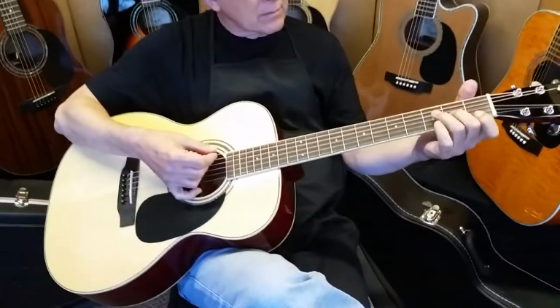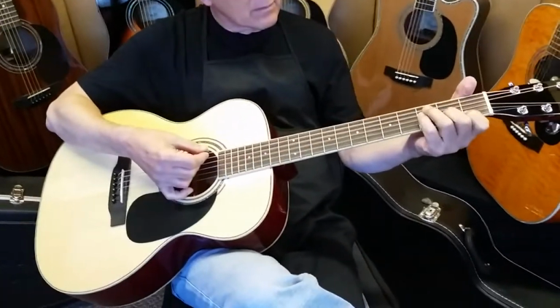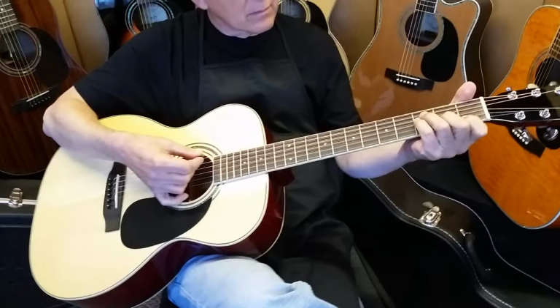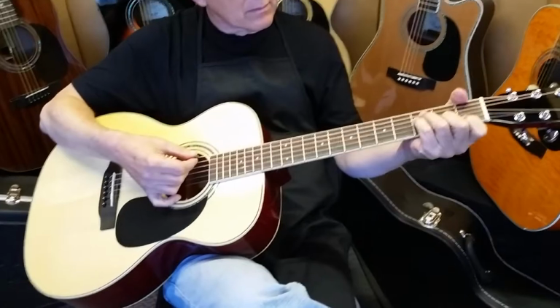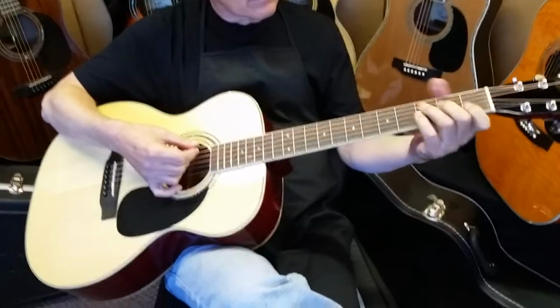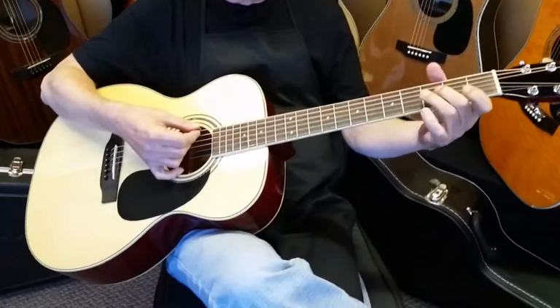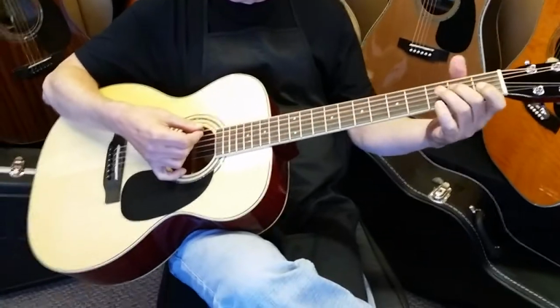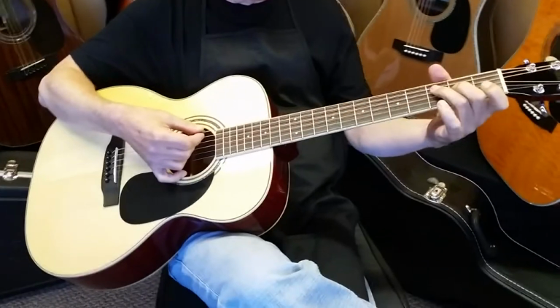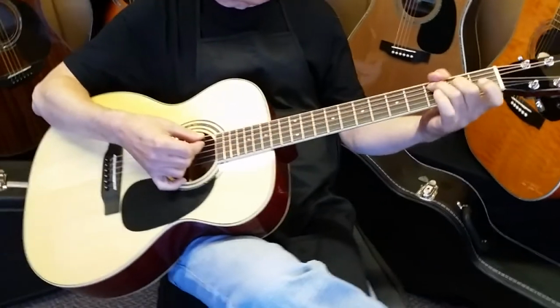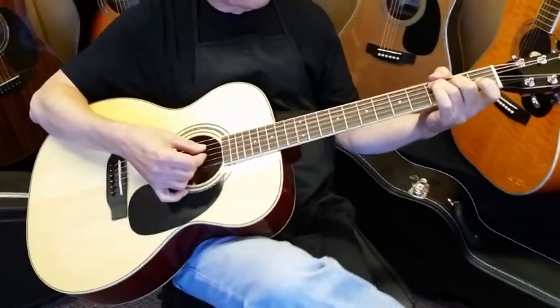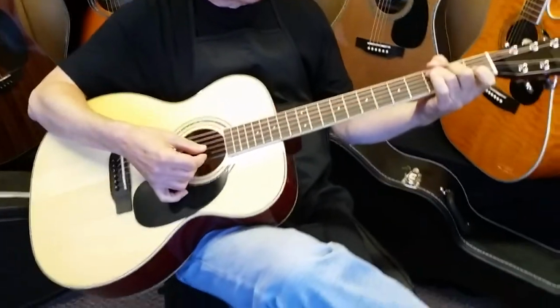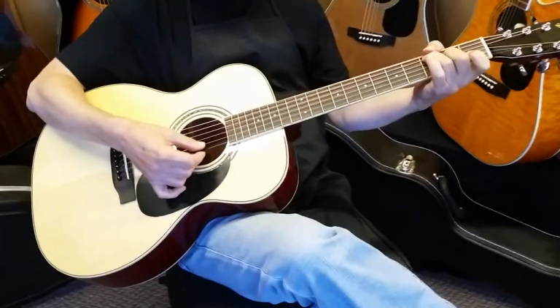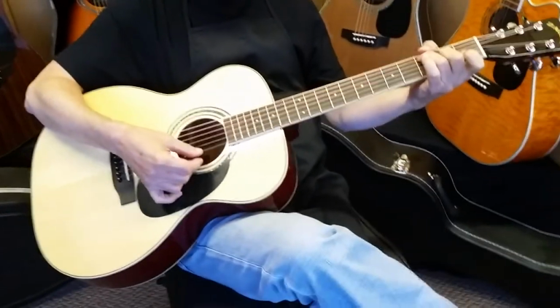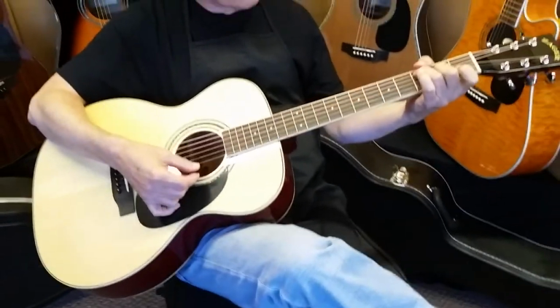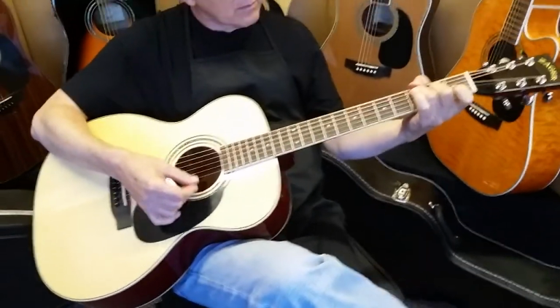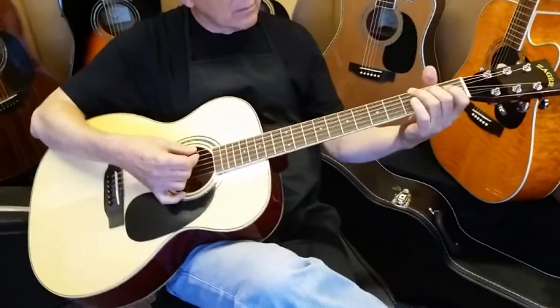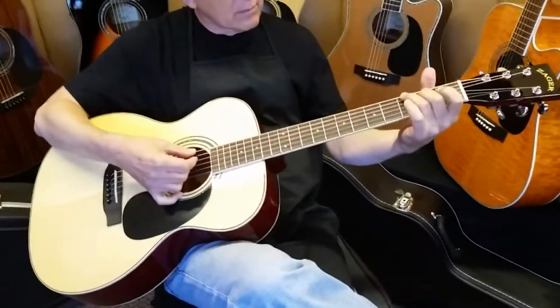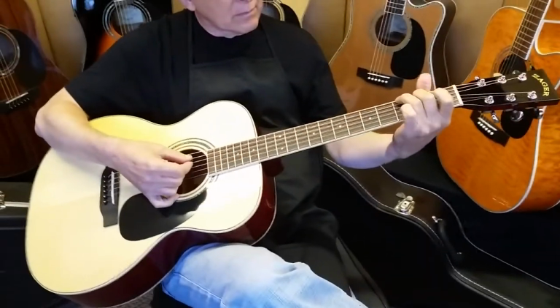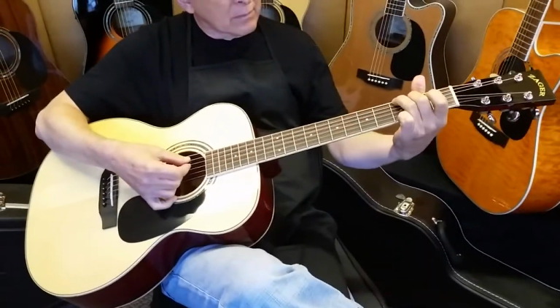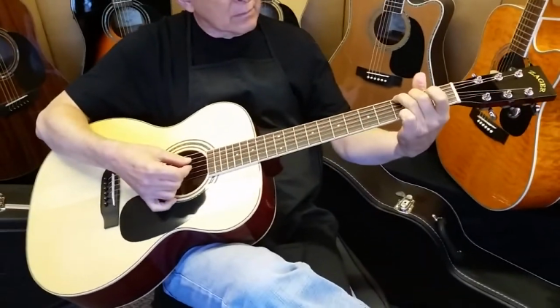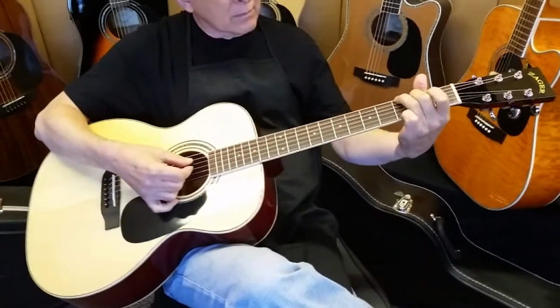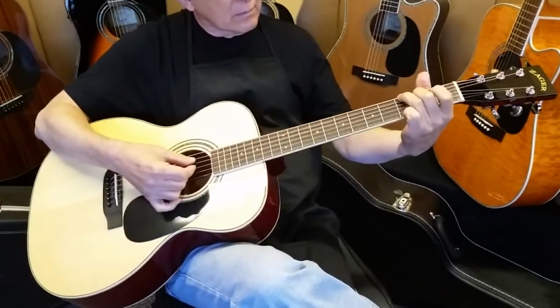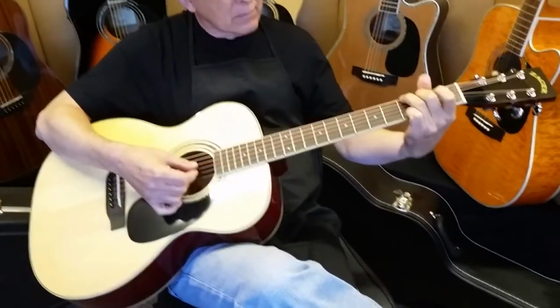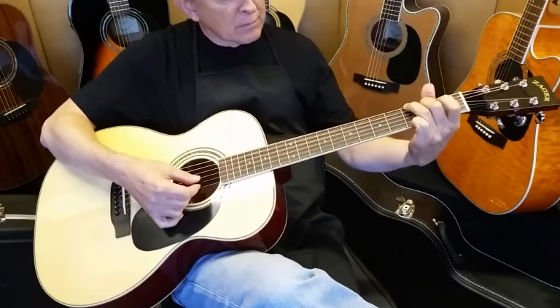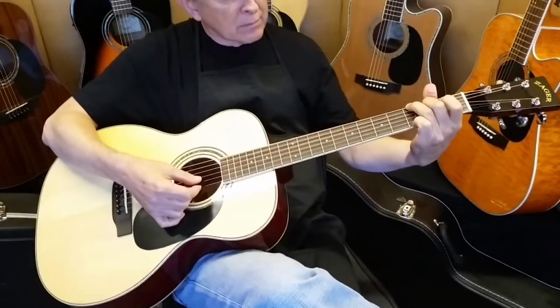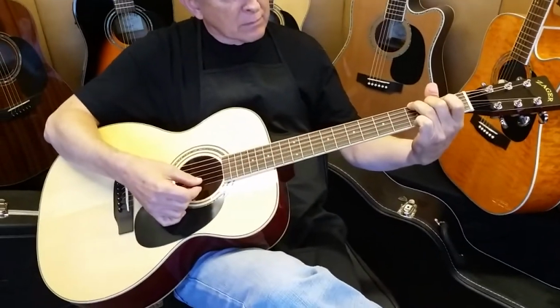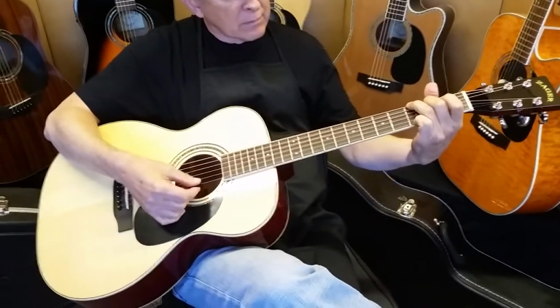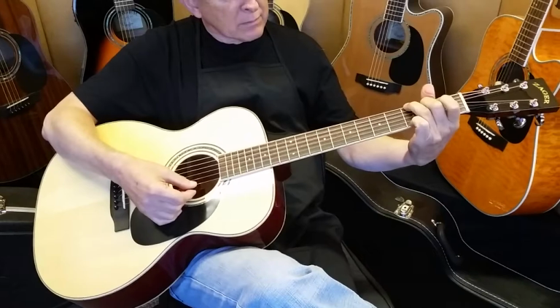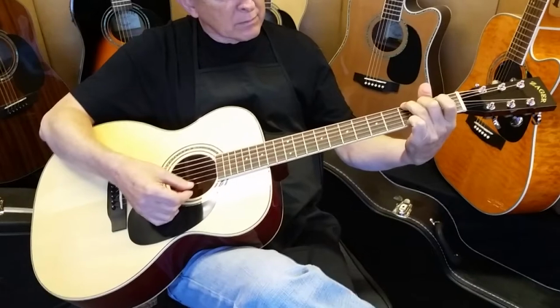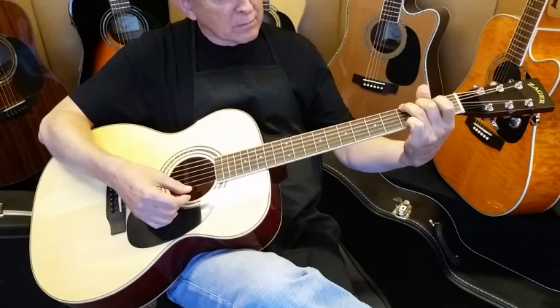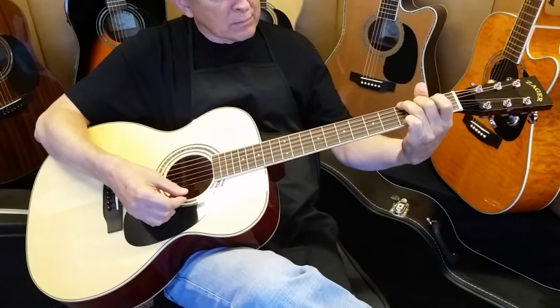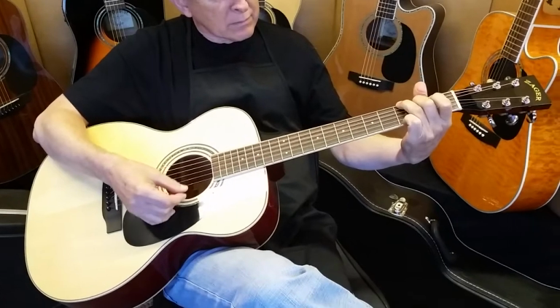Dennis Jr. here with Zager Guitars, with my father Denny Senior, in the recording studio this morning in Lincoln, Nebraska.